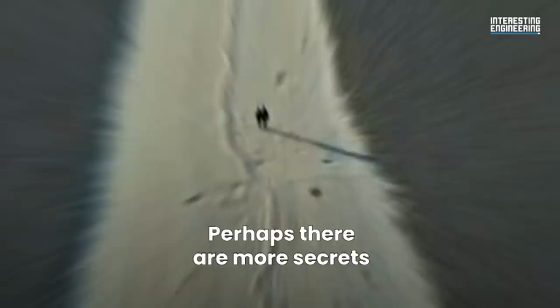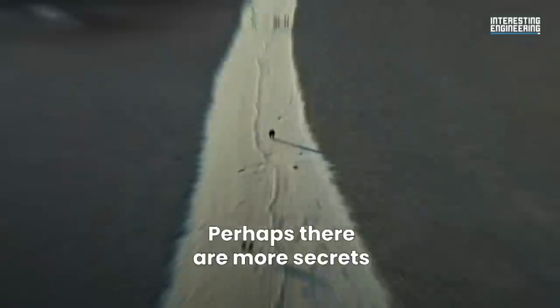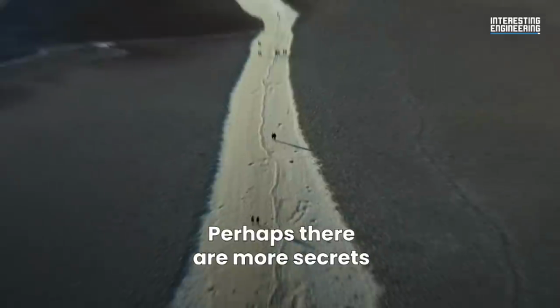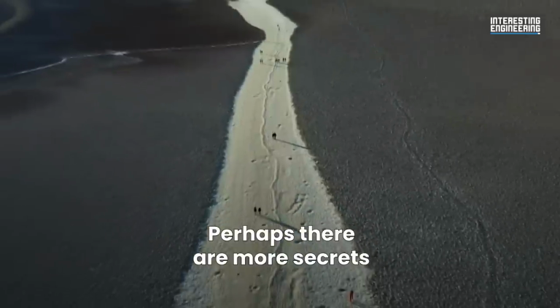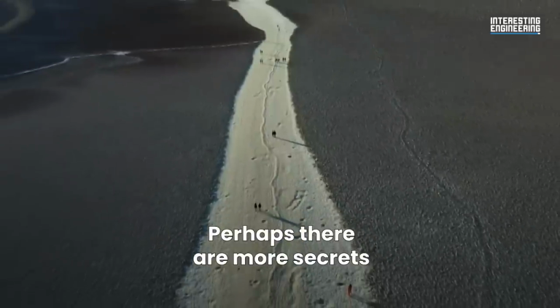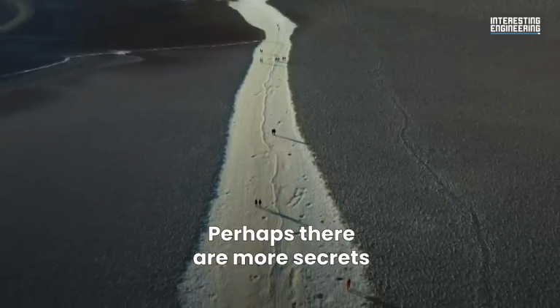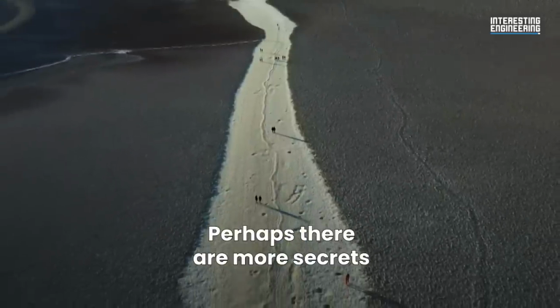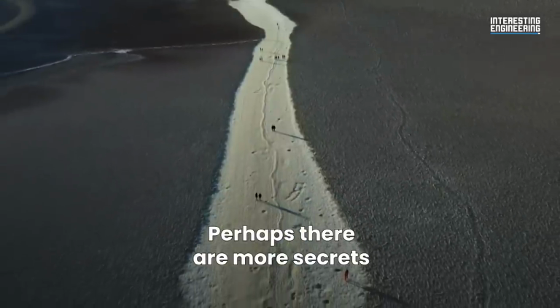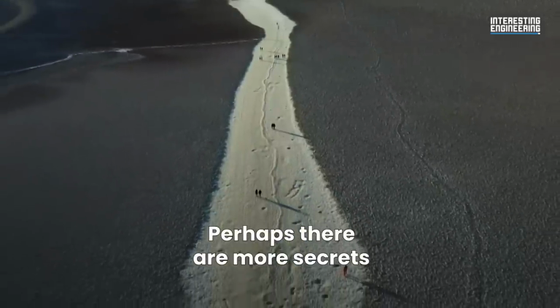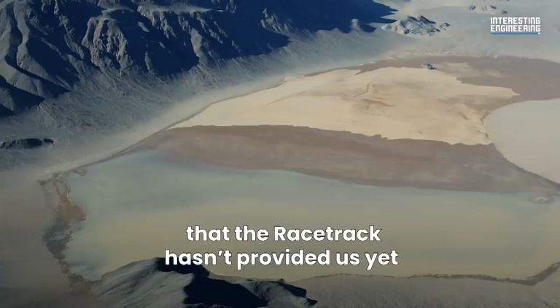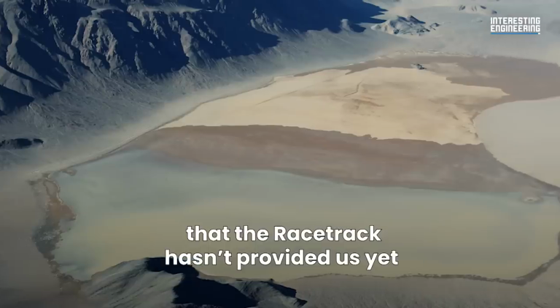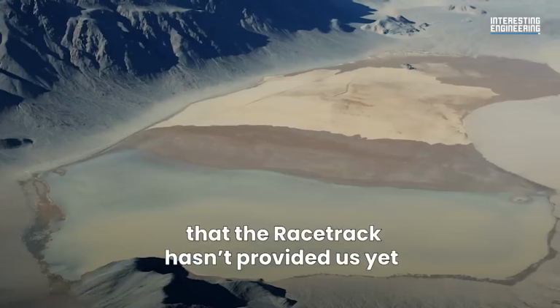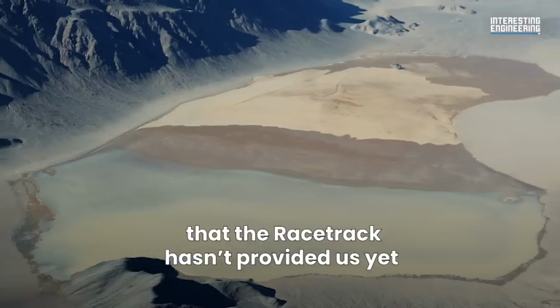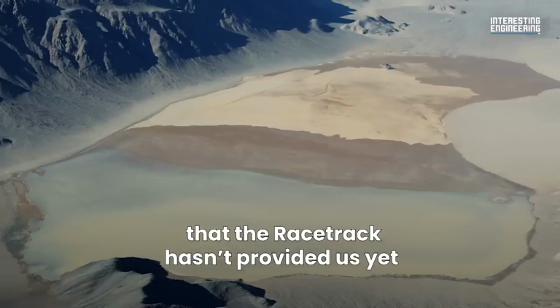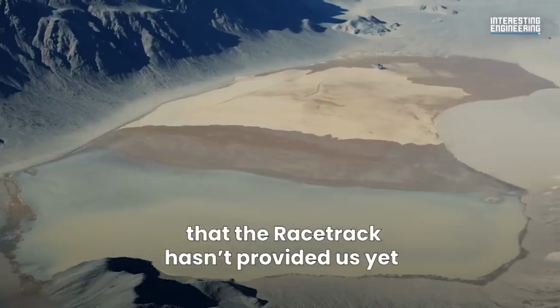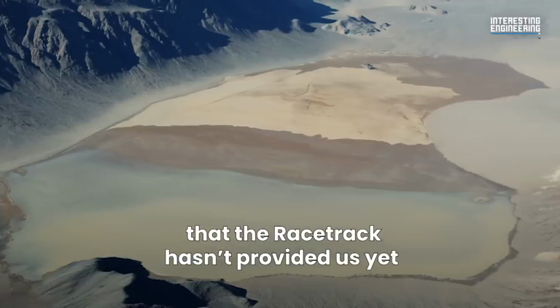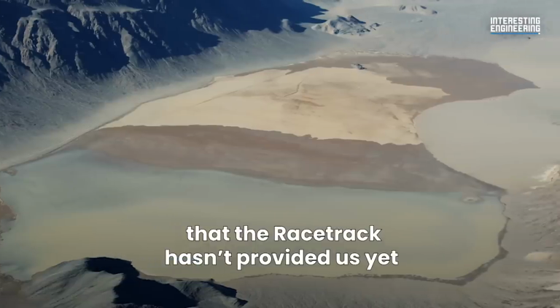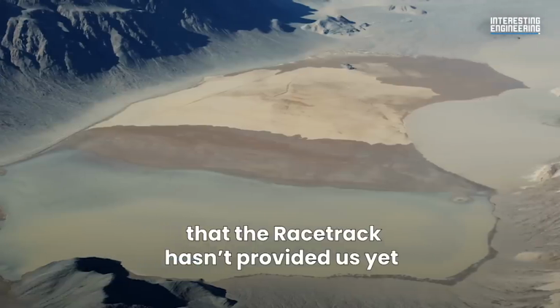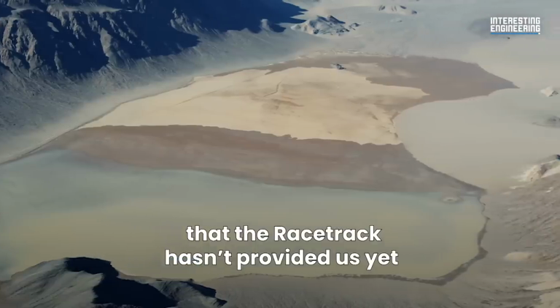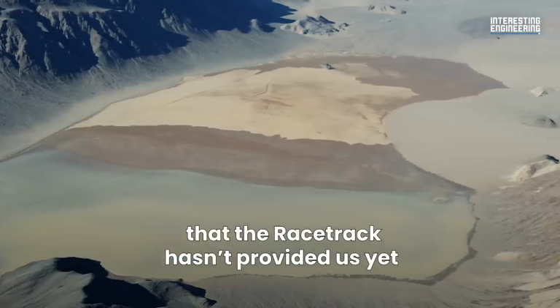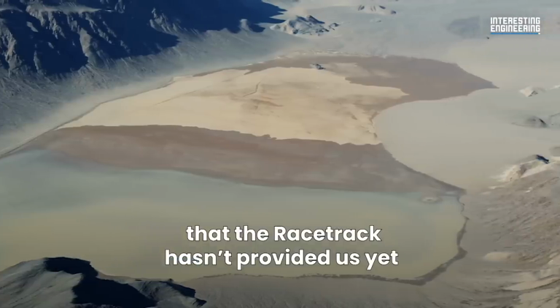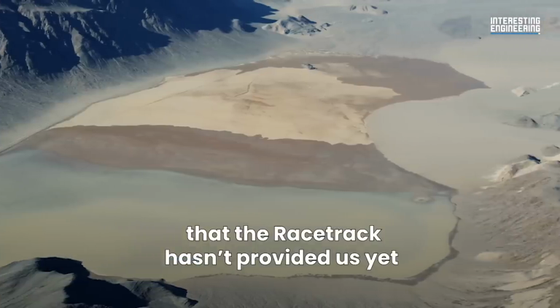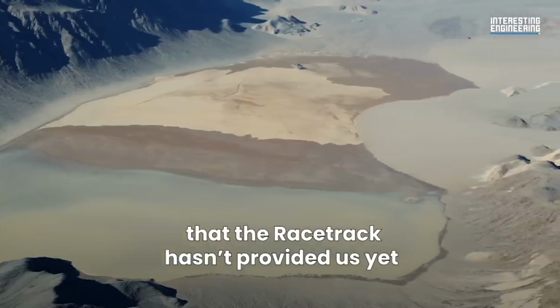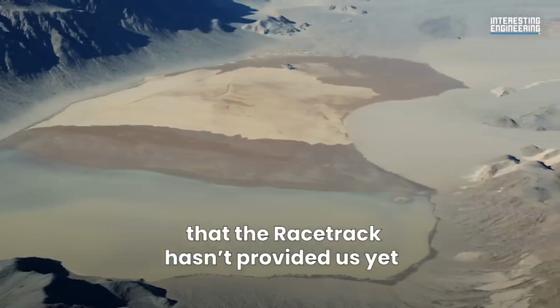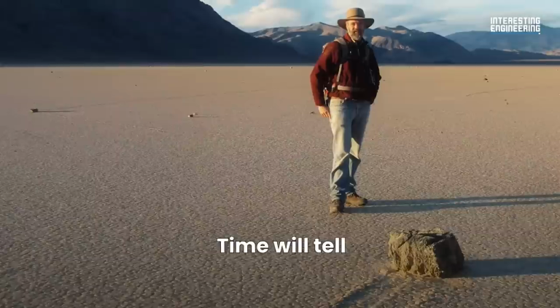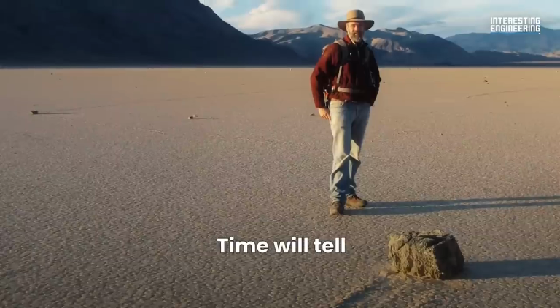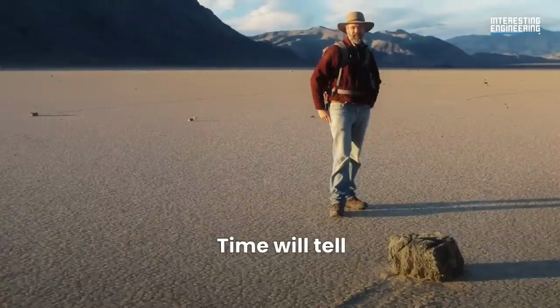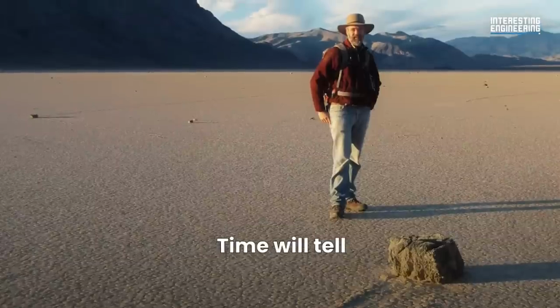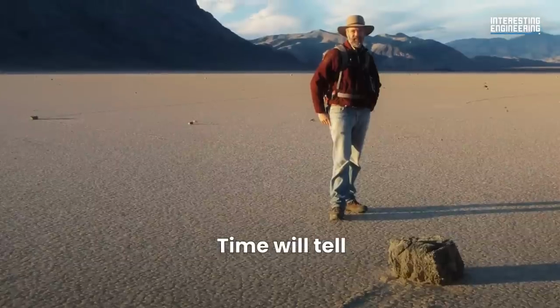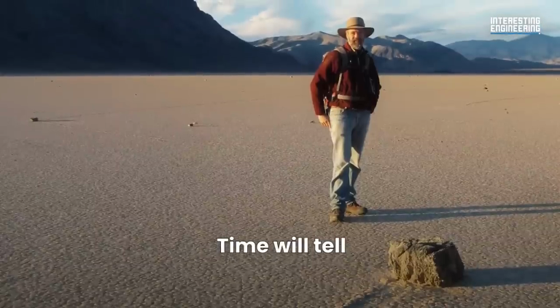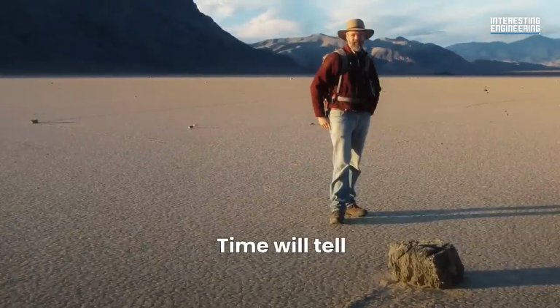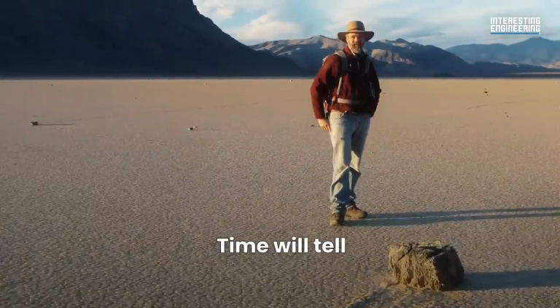Perhaps there are more secrets that the racetrack hasn't provided us yet. Time will tell.